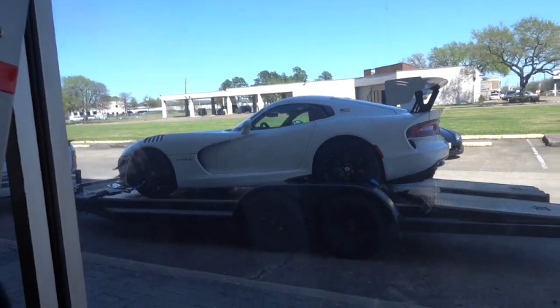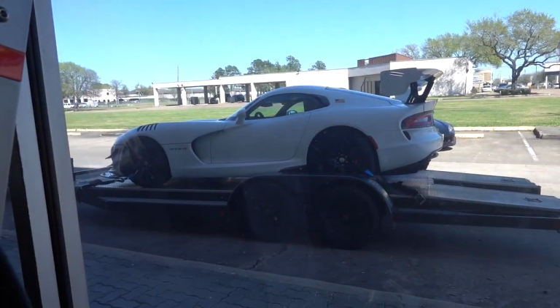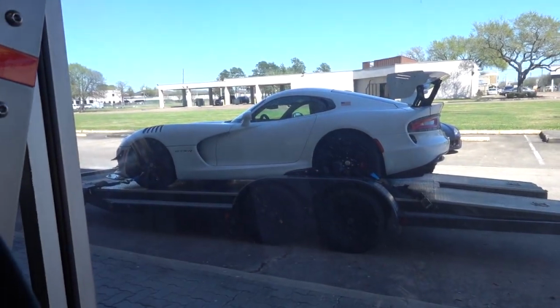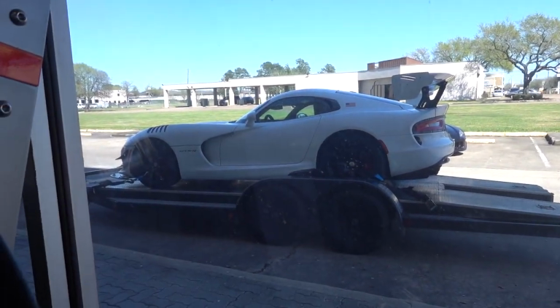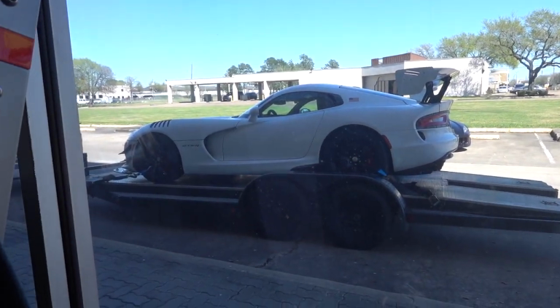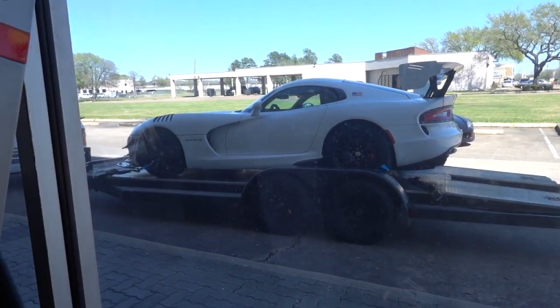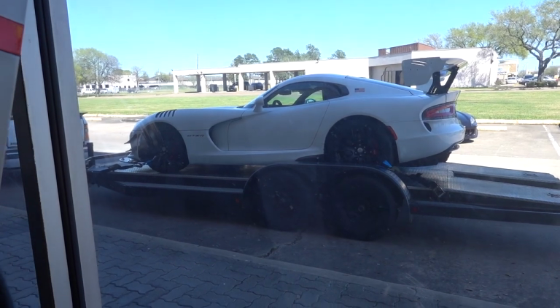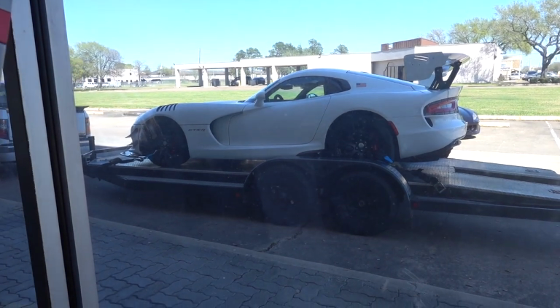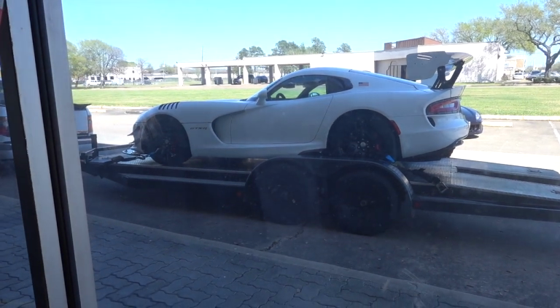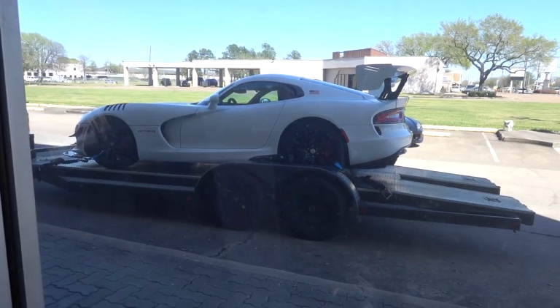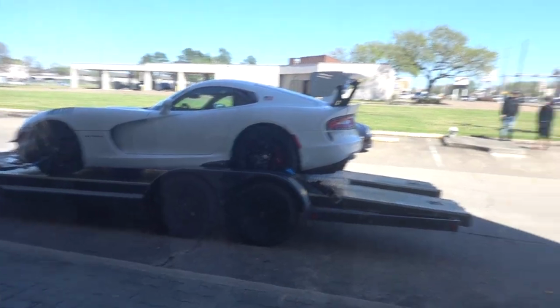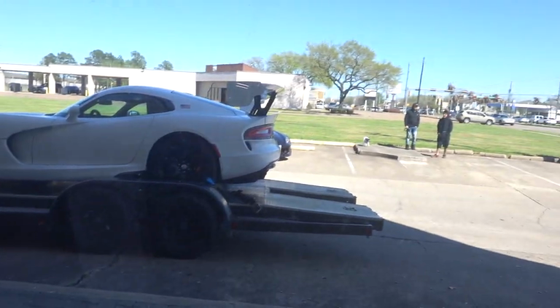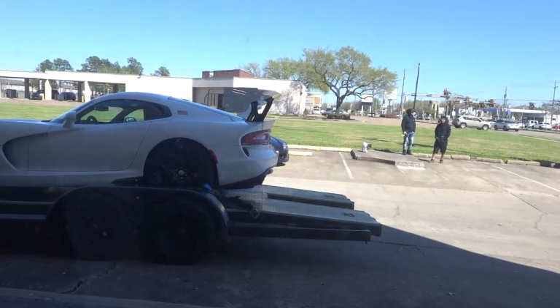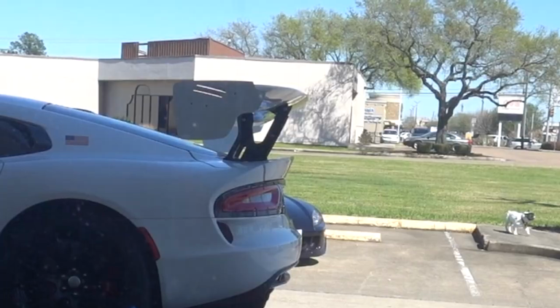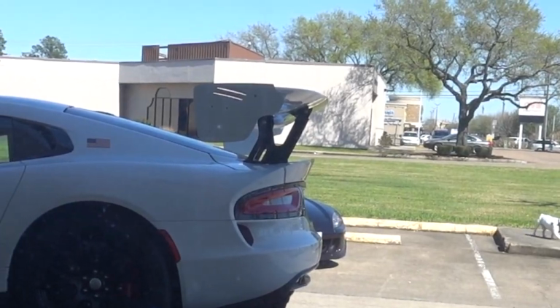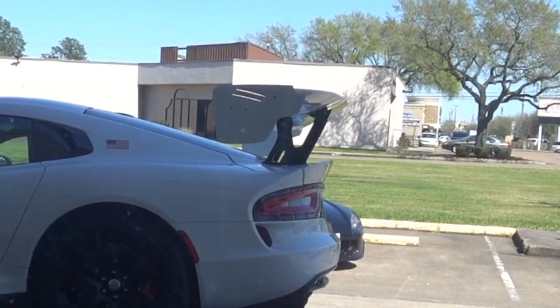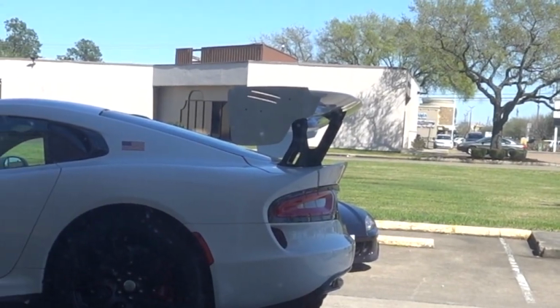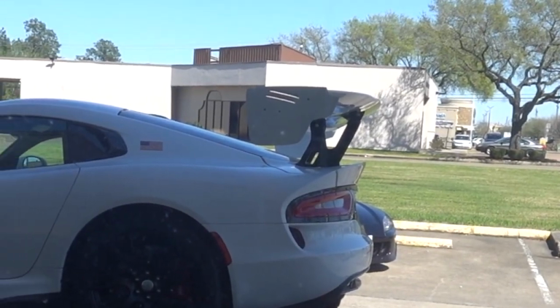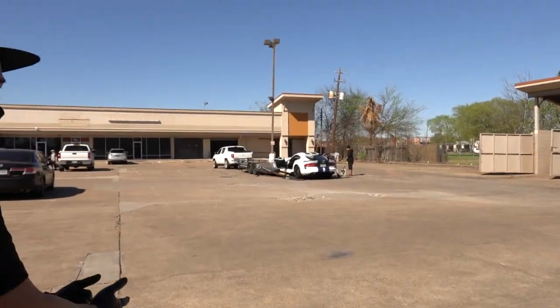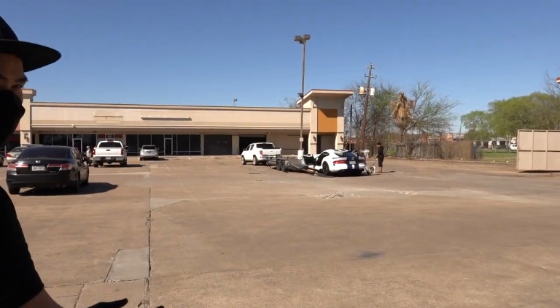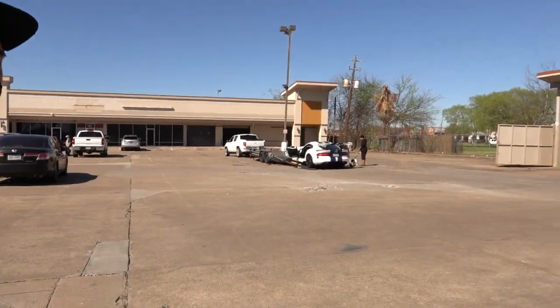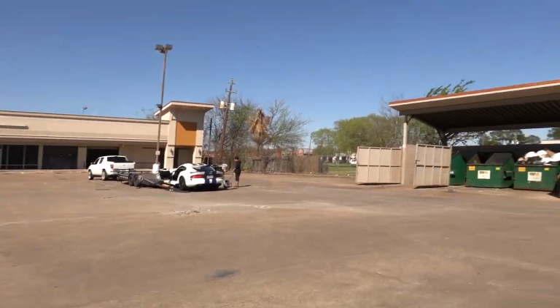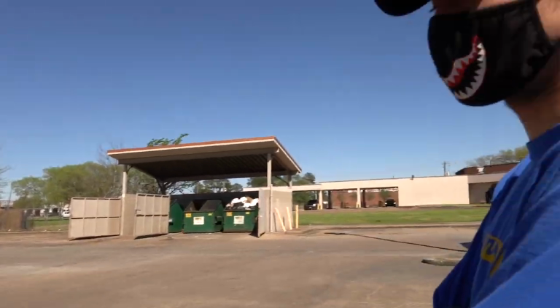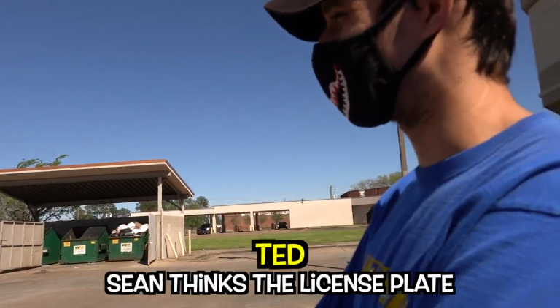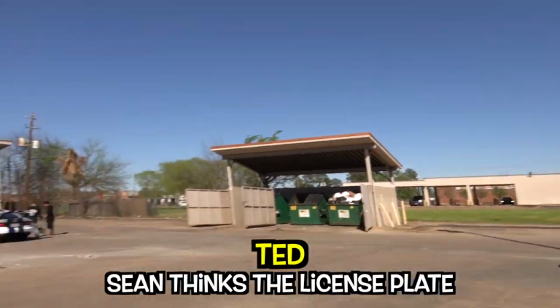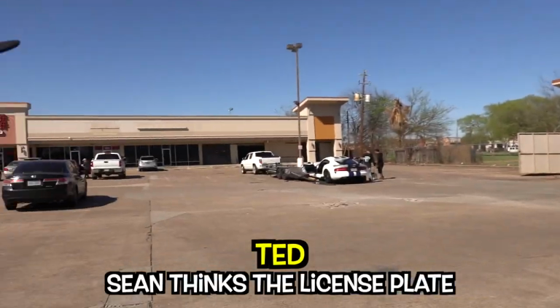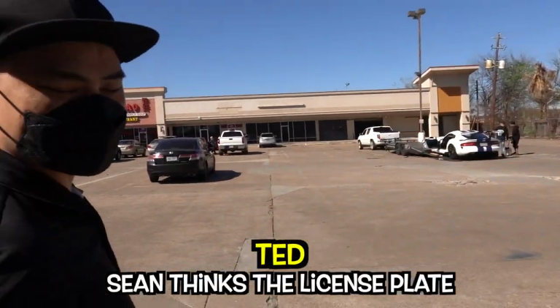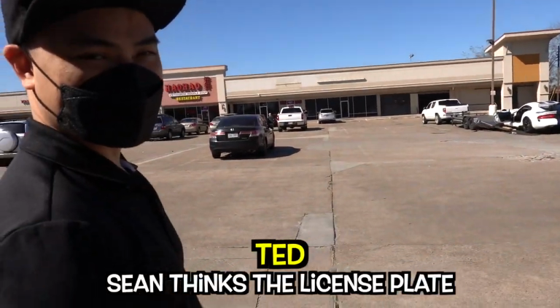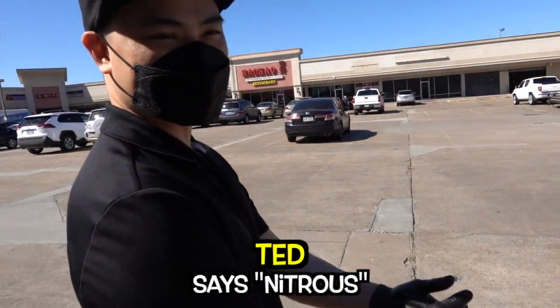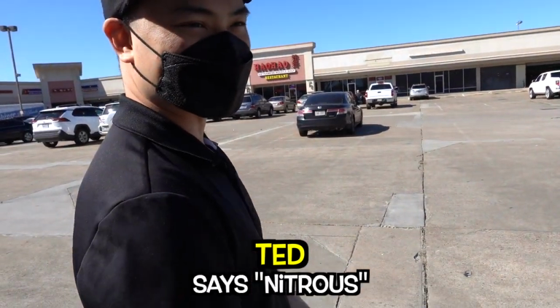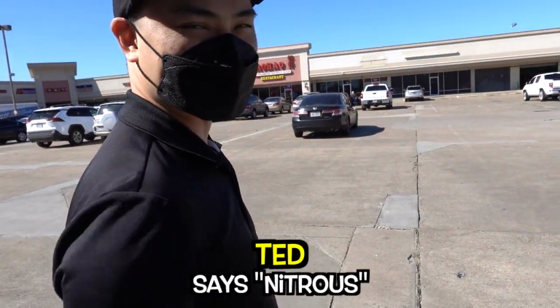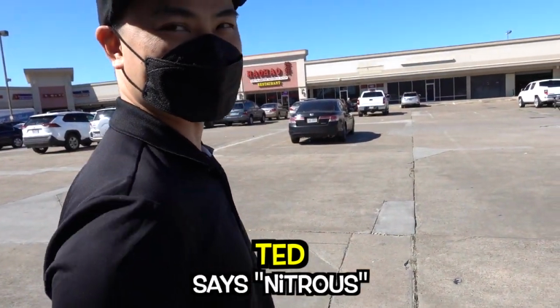Oh, Viper GTS! Man, look at that wing though. What's going on? I don't think the license plate says nitrous.